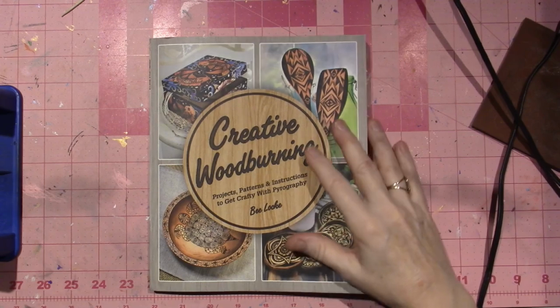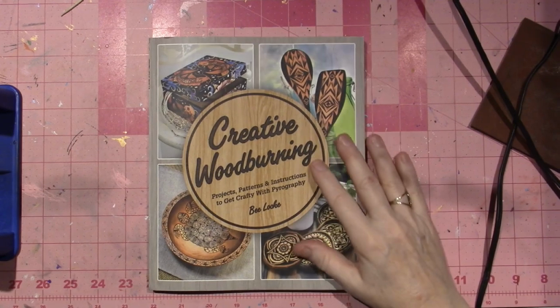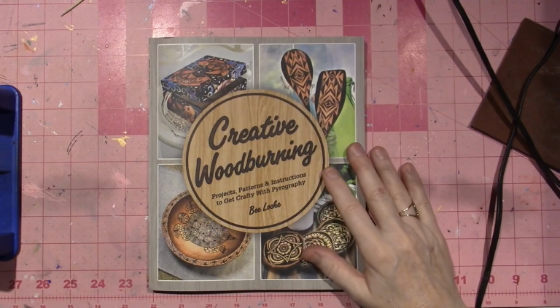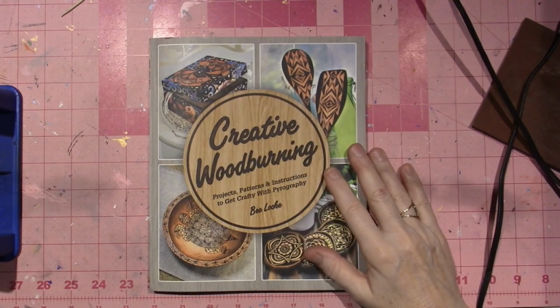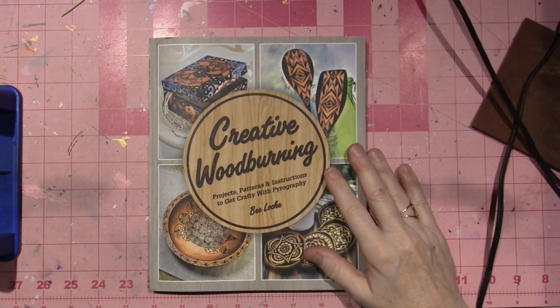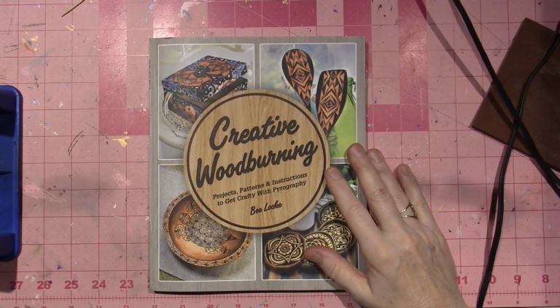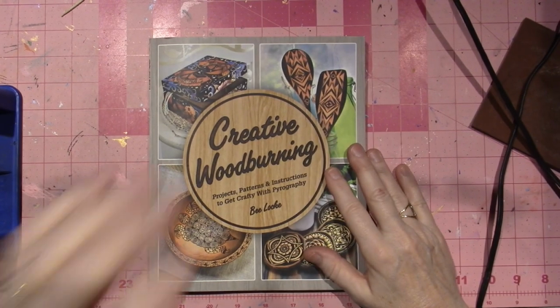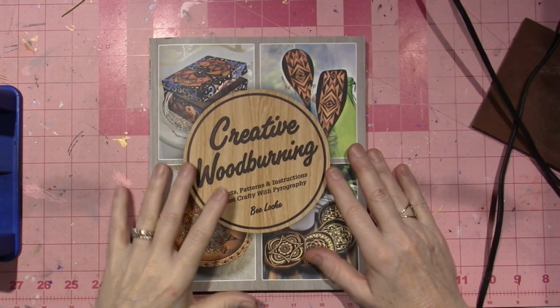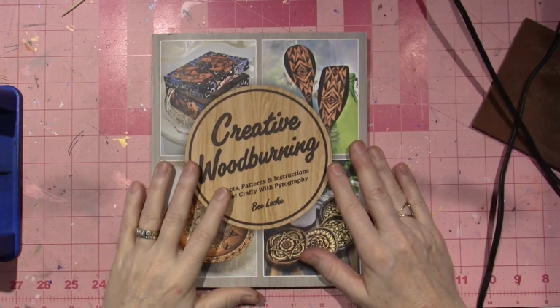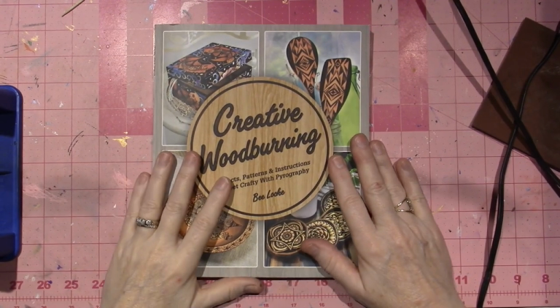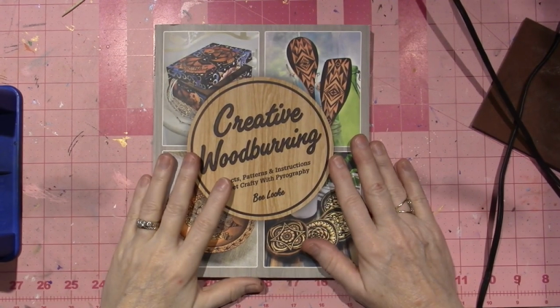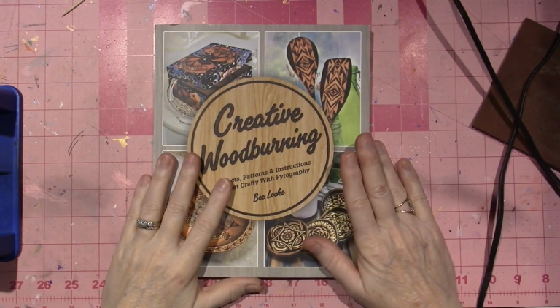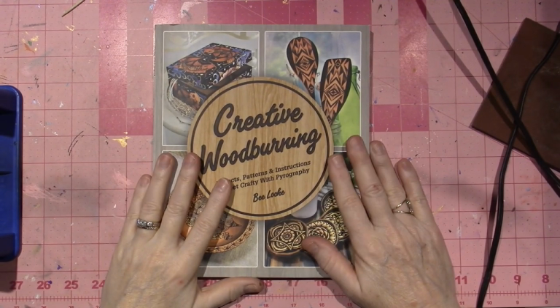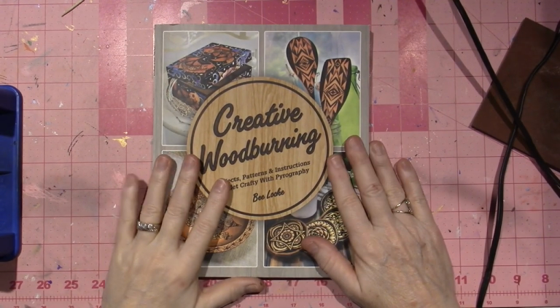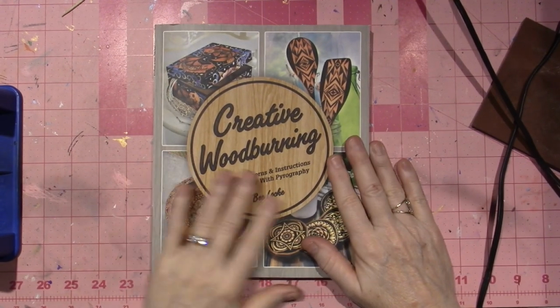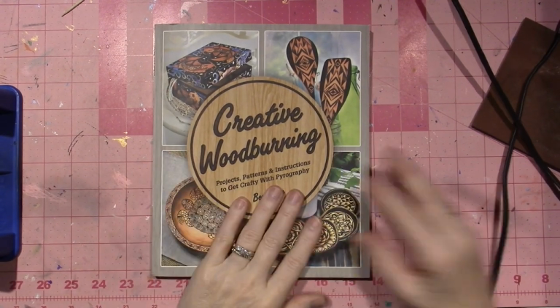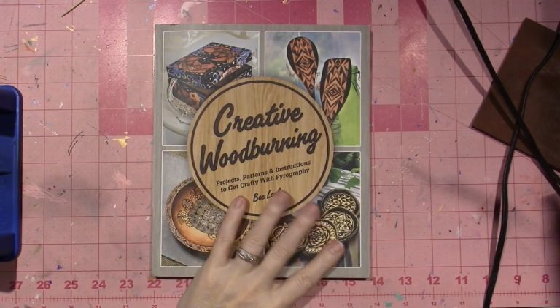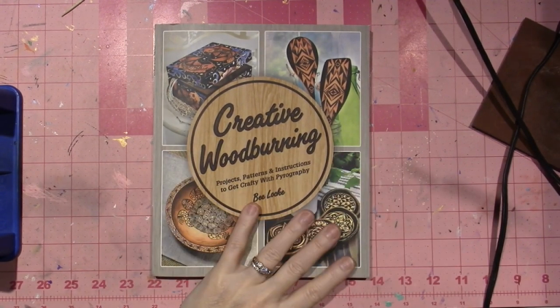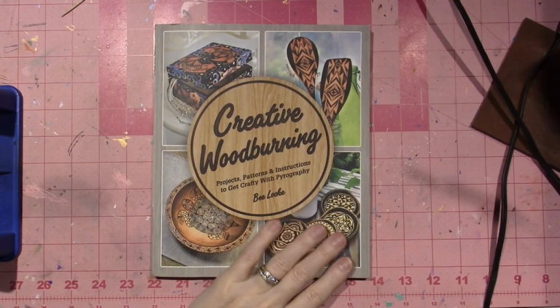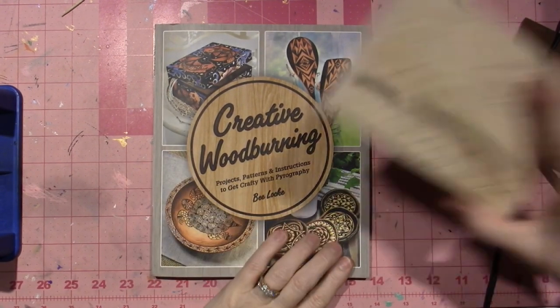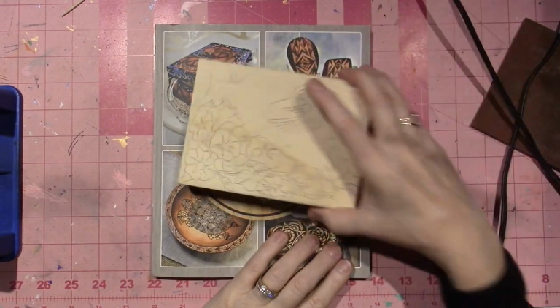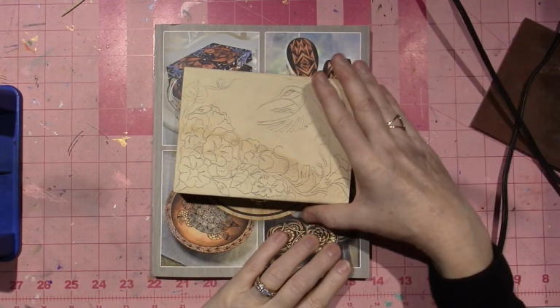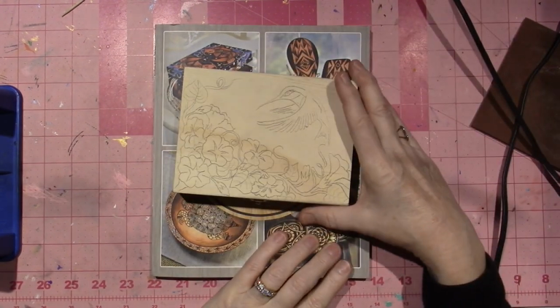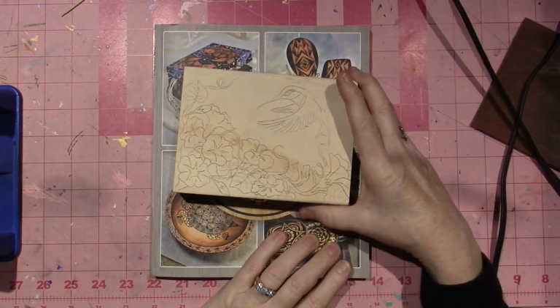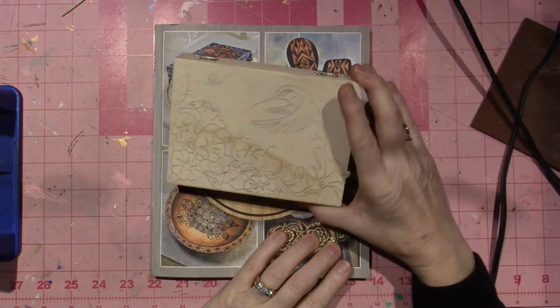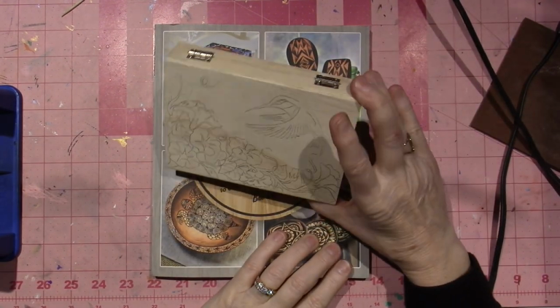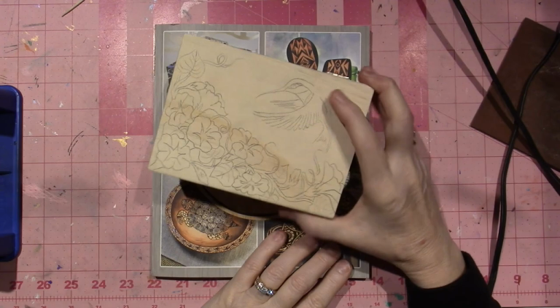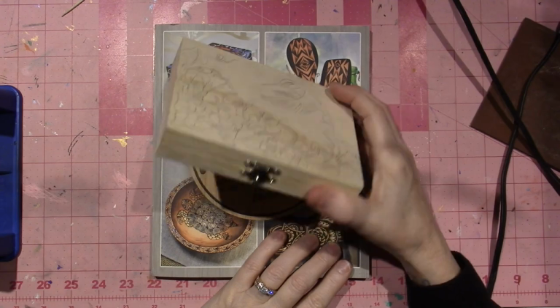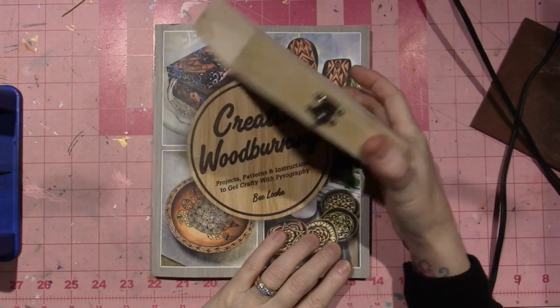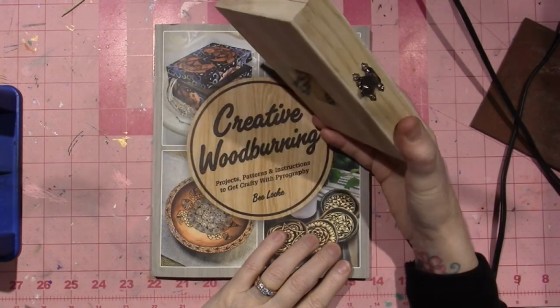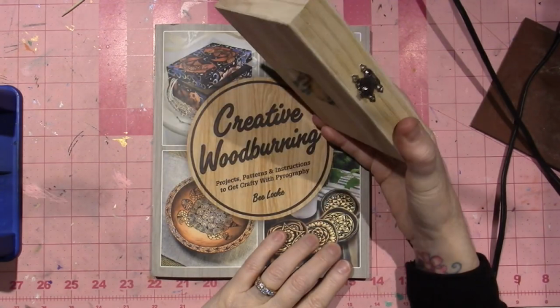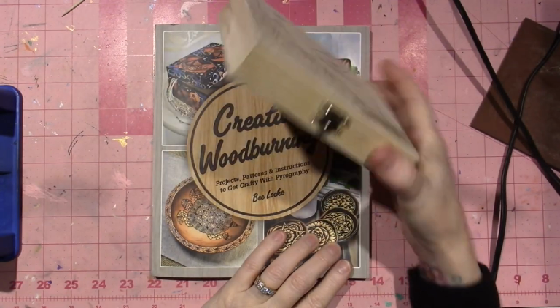Hello, it's Sarah, and today I'm going to be wood burning, you guys. I'm doing another box.